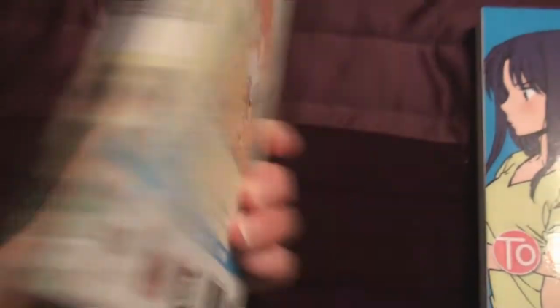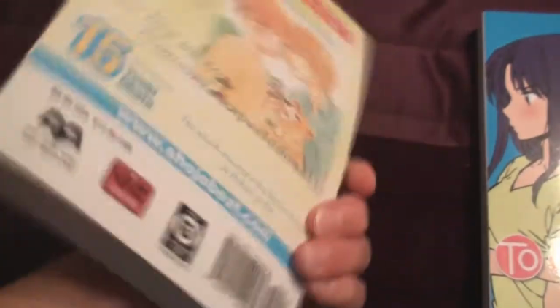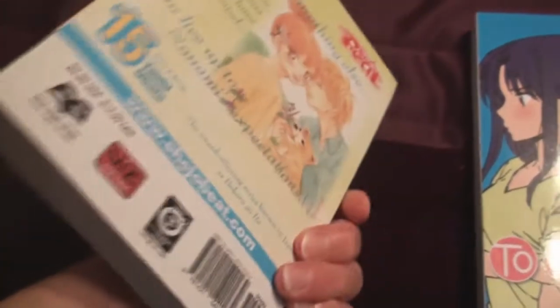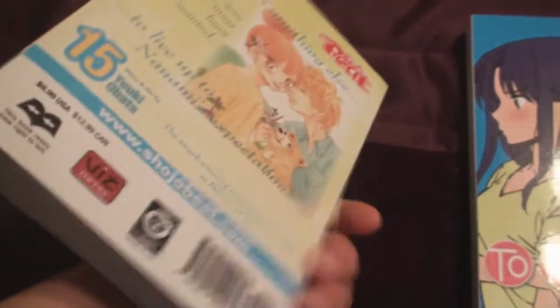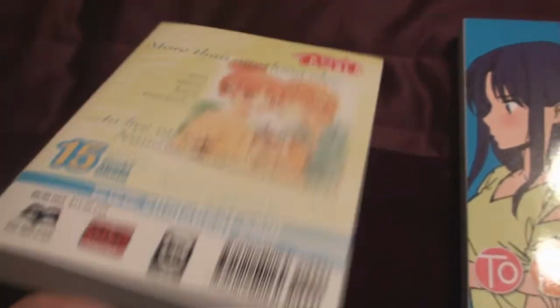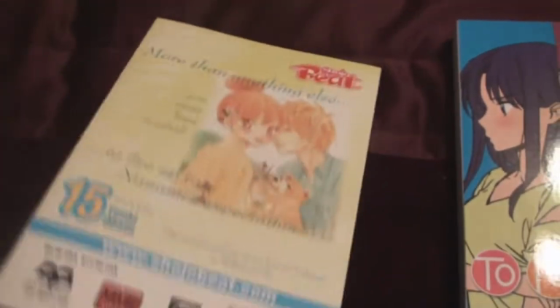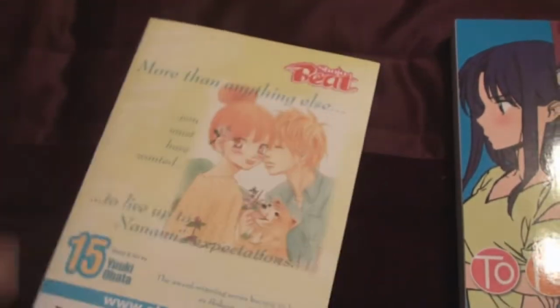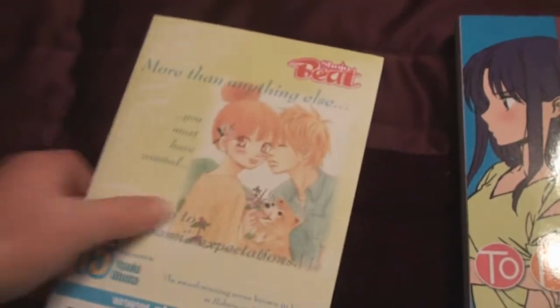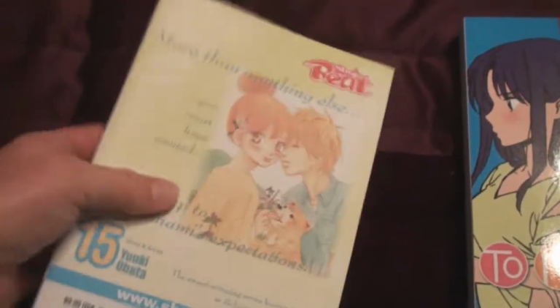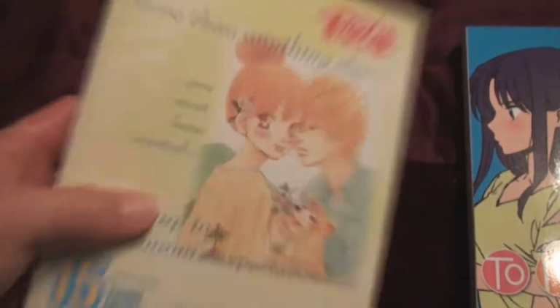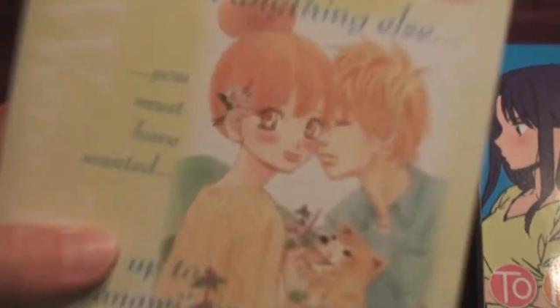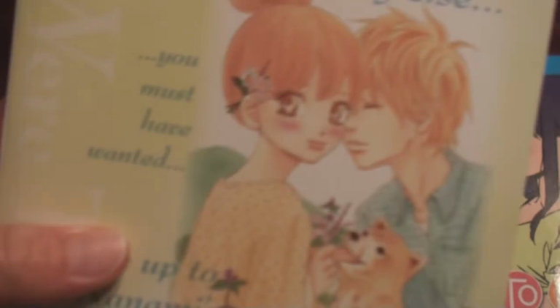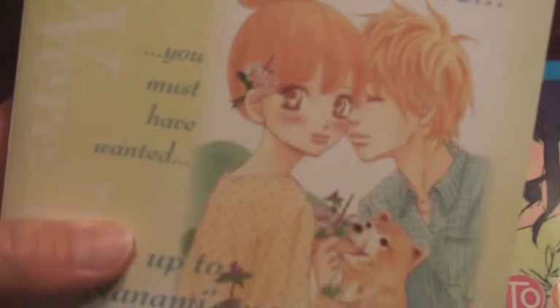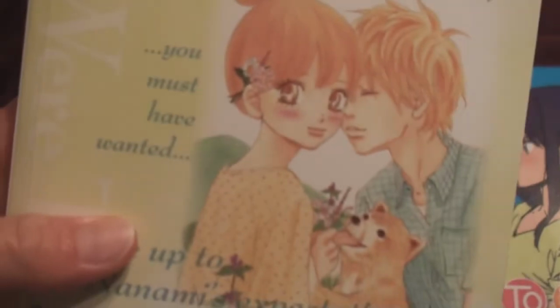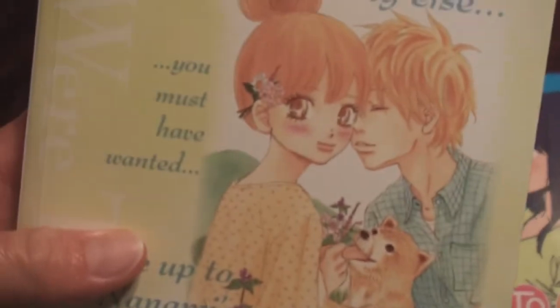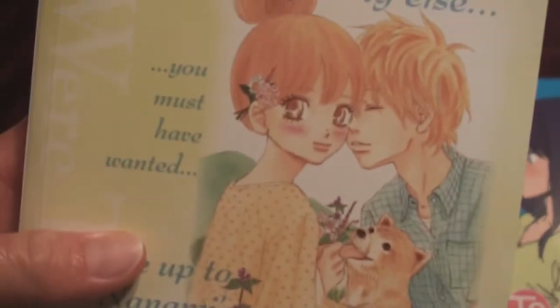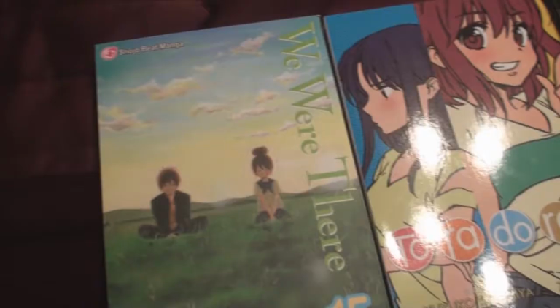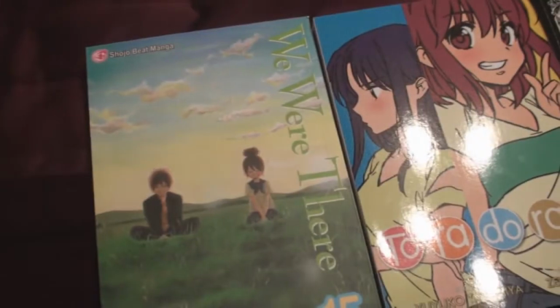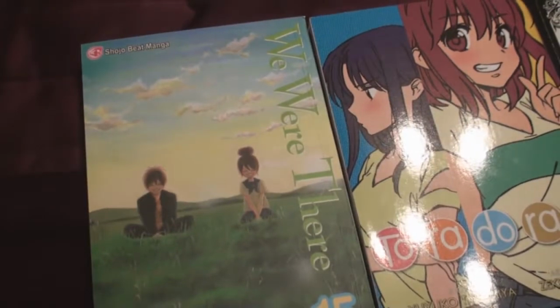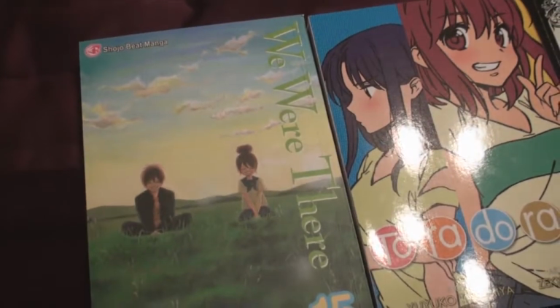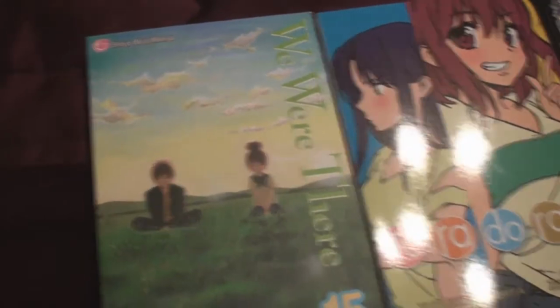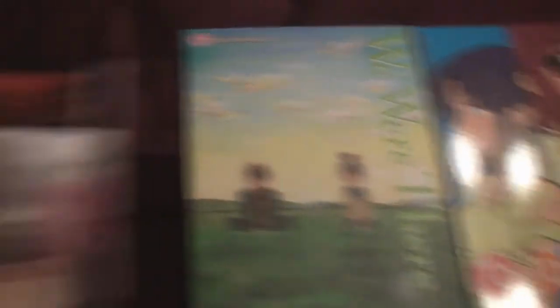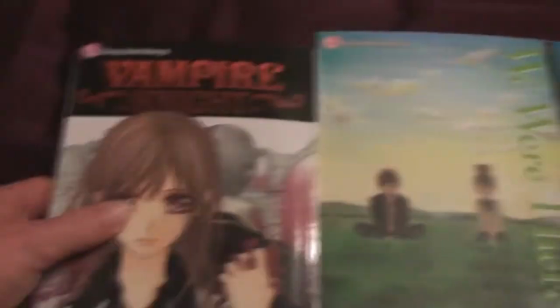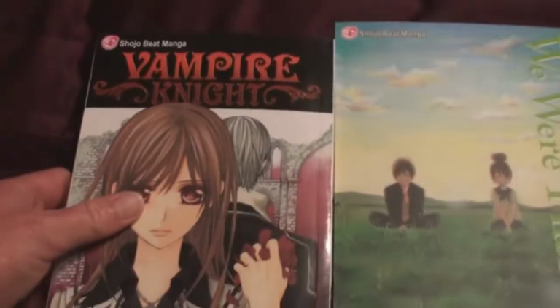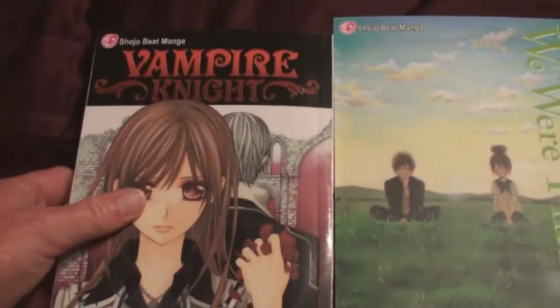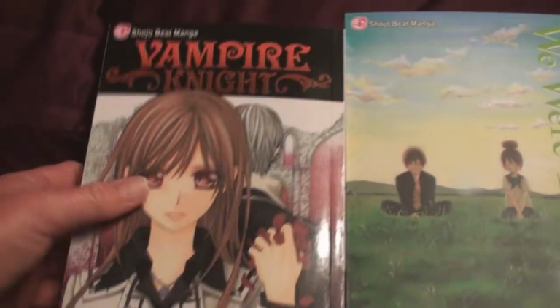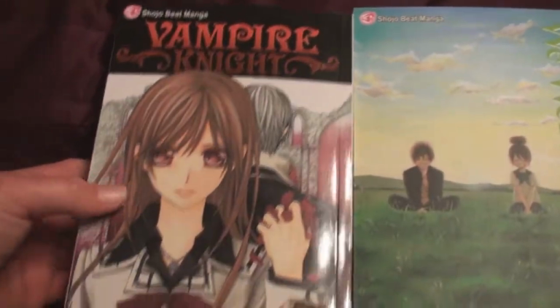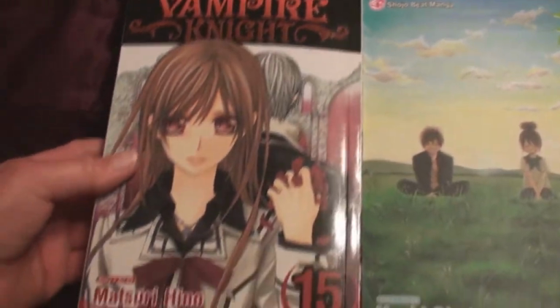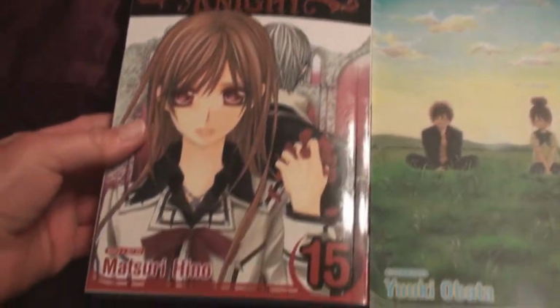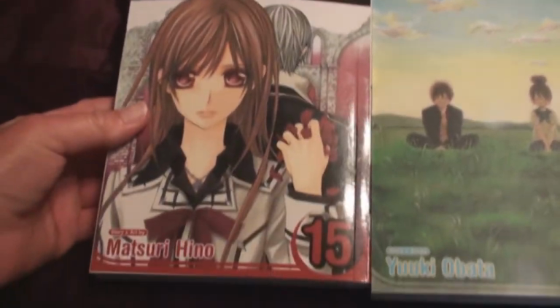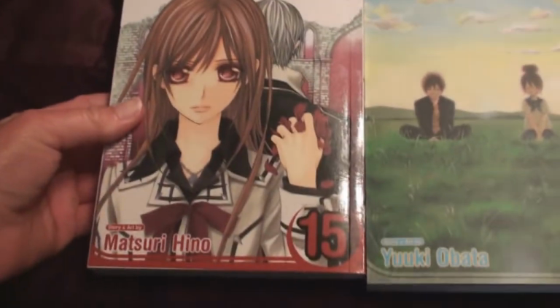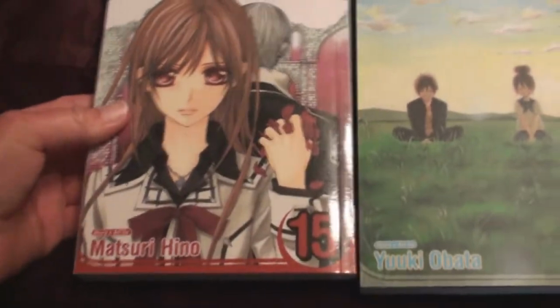I've been waiting for this. And the next one is the last one, which I'm really sad about. And then finally, Vampire Night, volume 15.